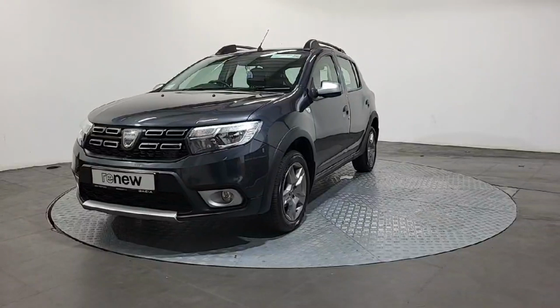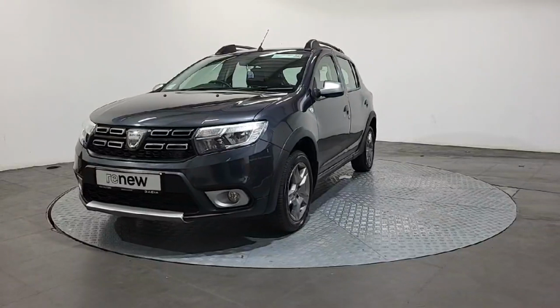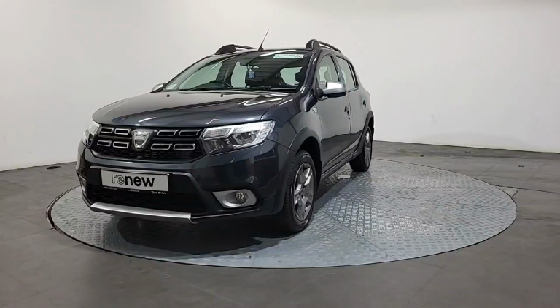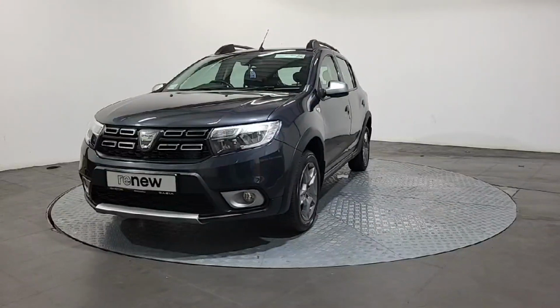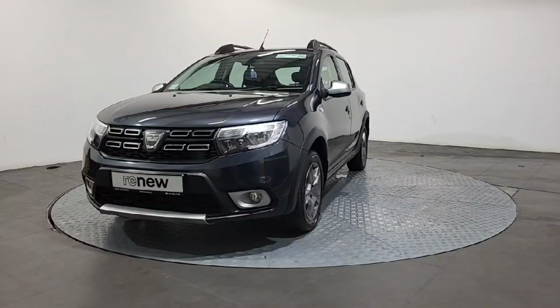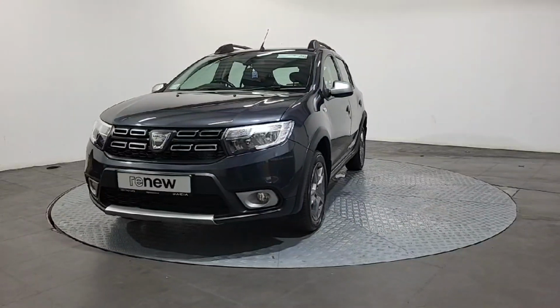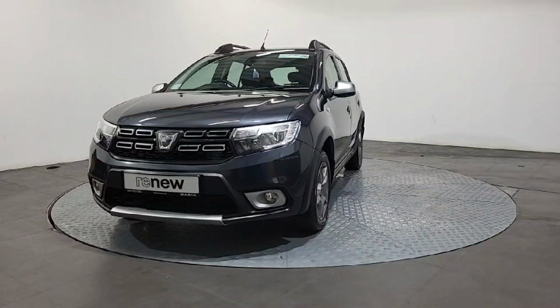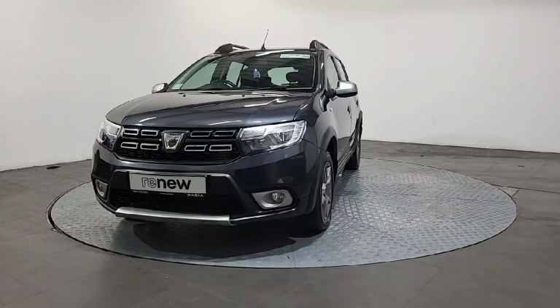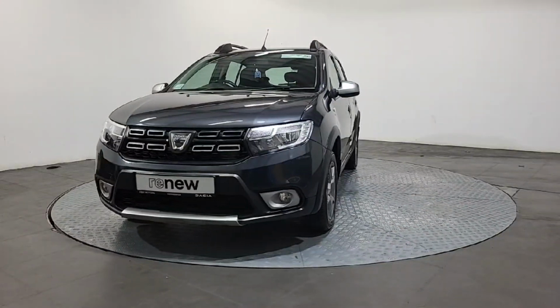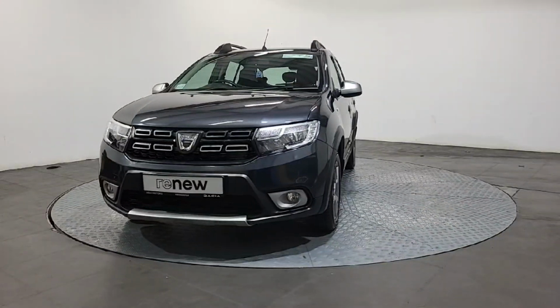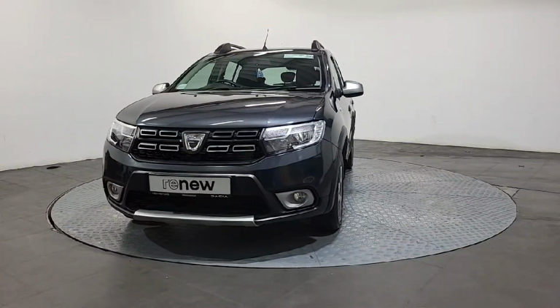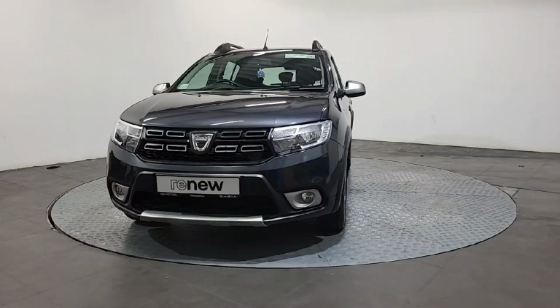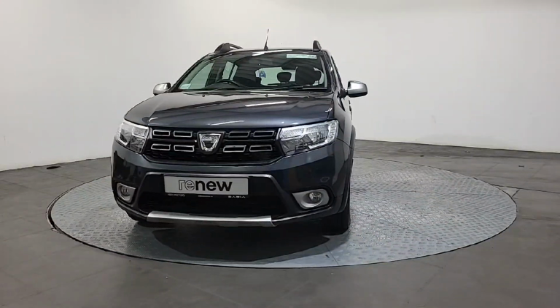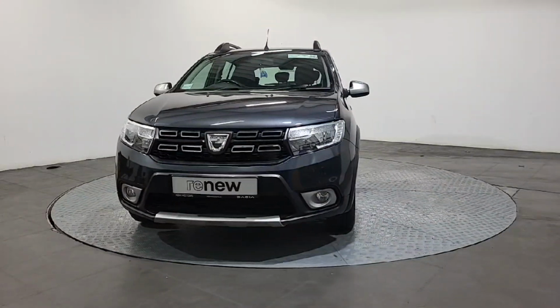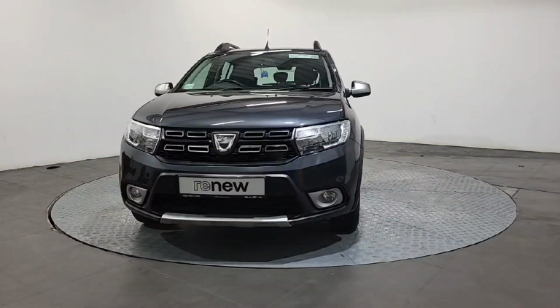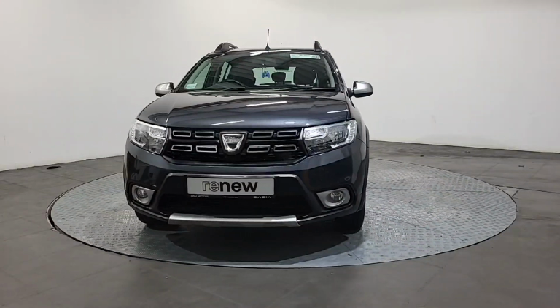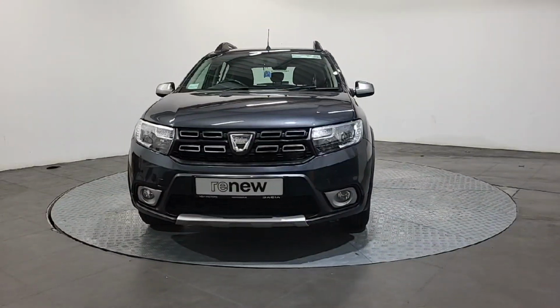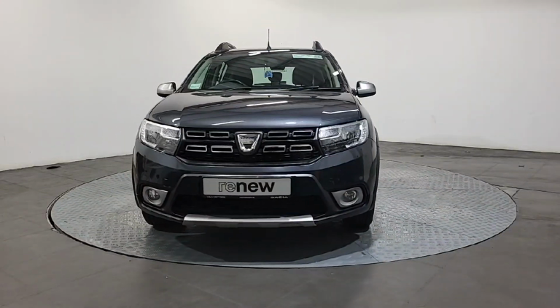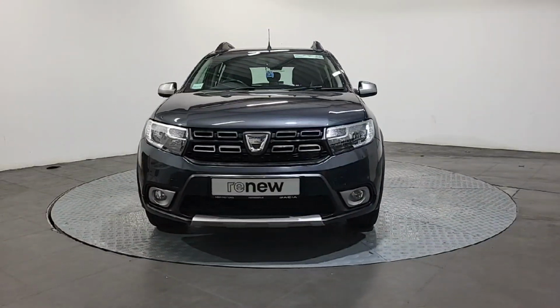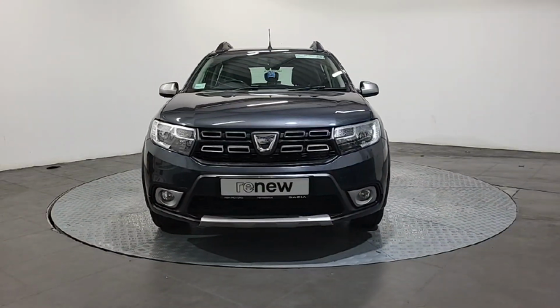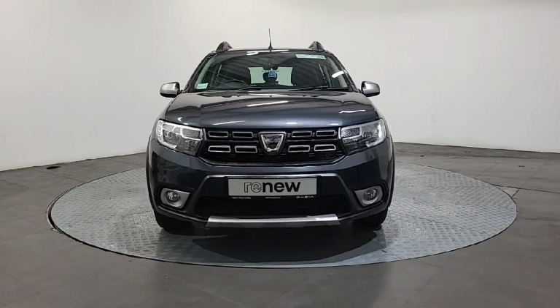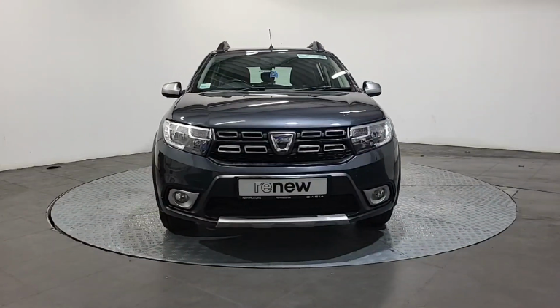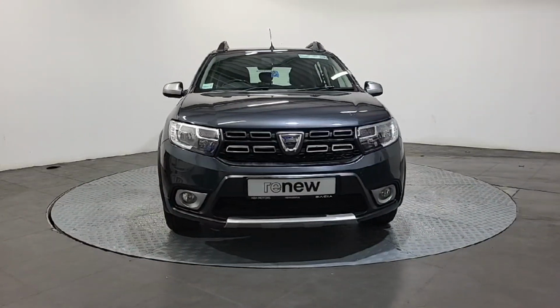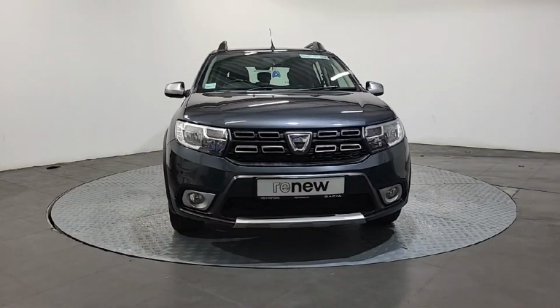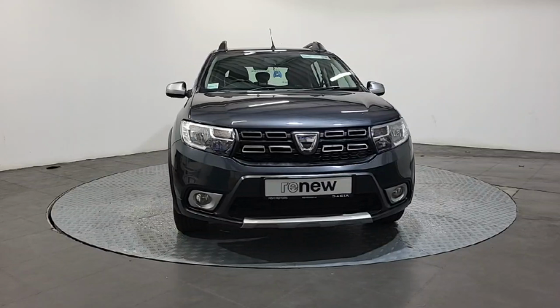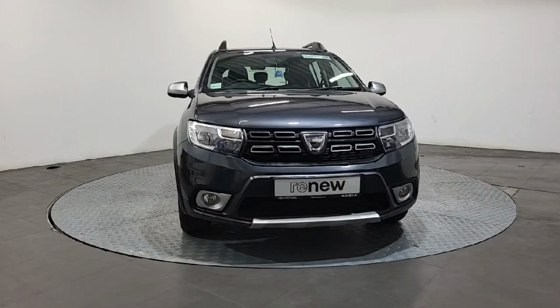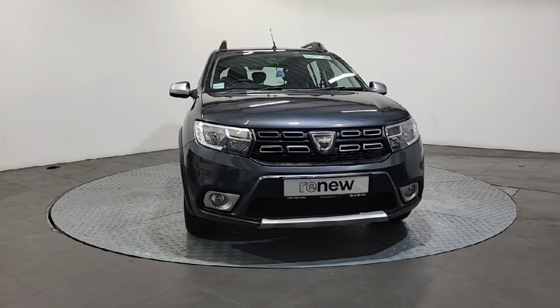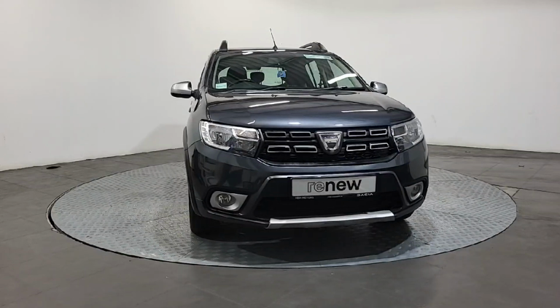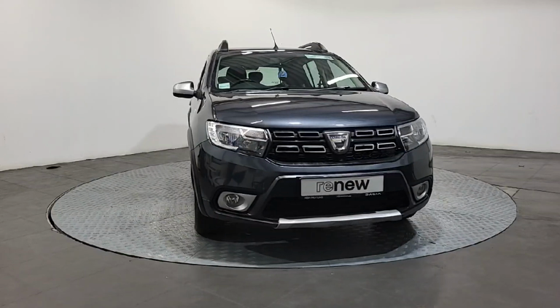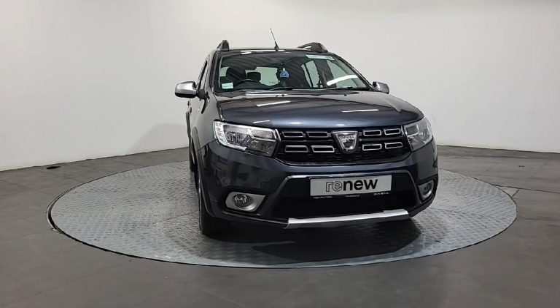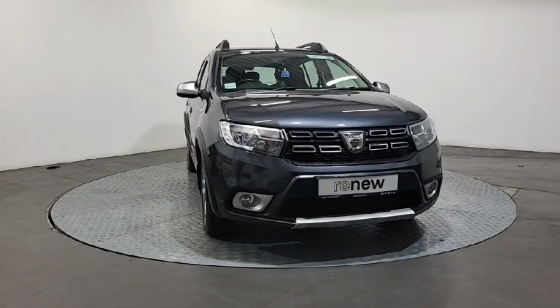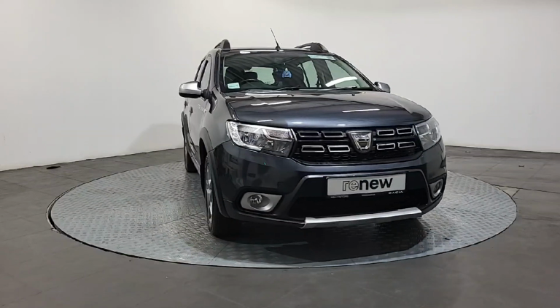Hey everyone, Kyle here from H&H Motors on the Cork Road in Waterford. I just wanted to give you a quick look at a new Dacia we've just got in stock that's ready for sale.